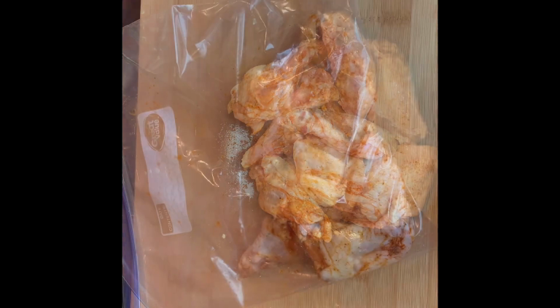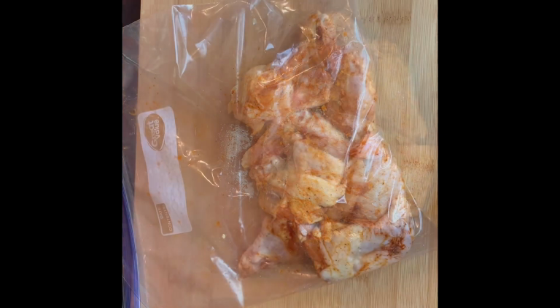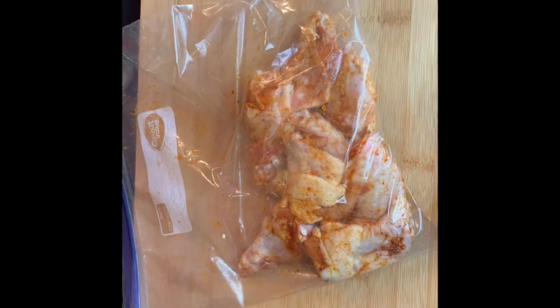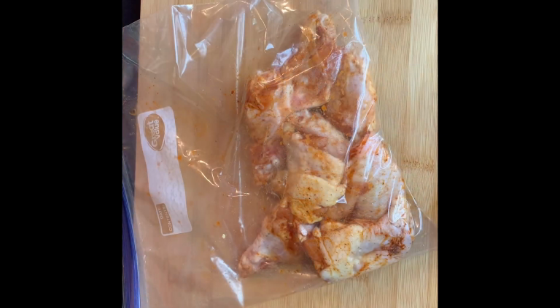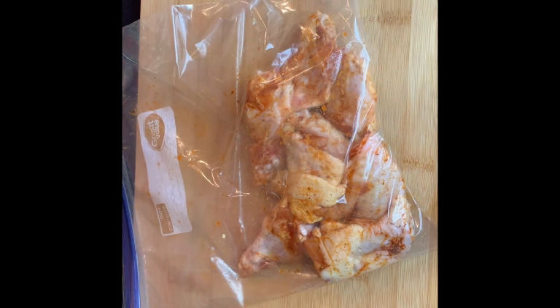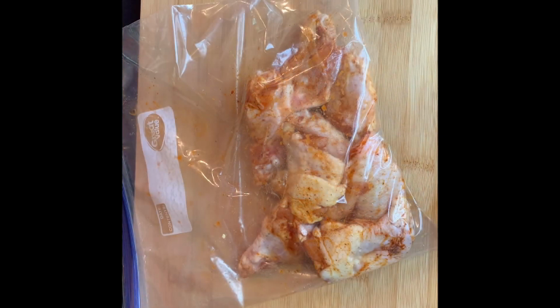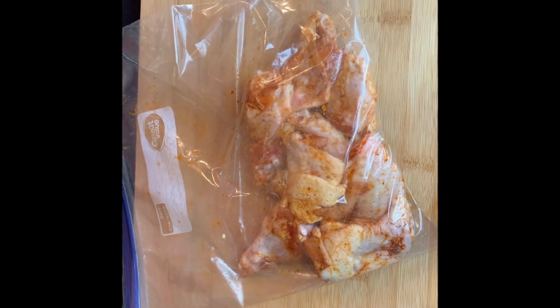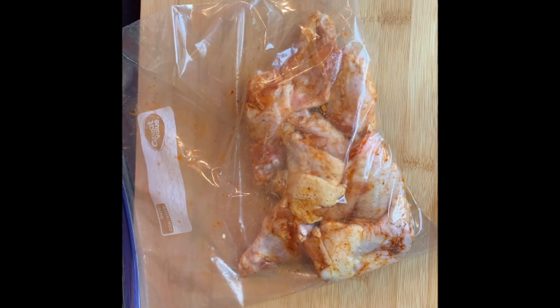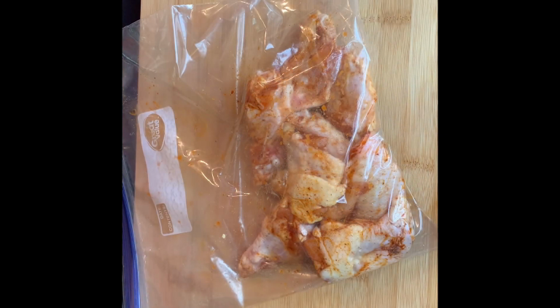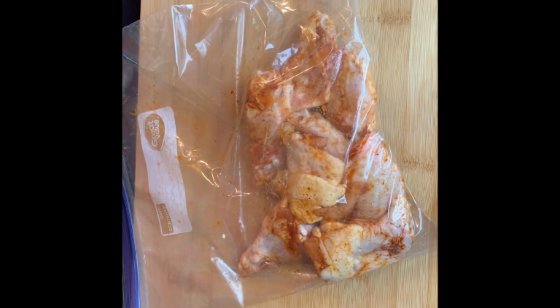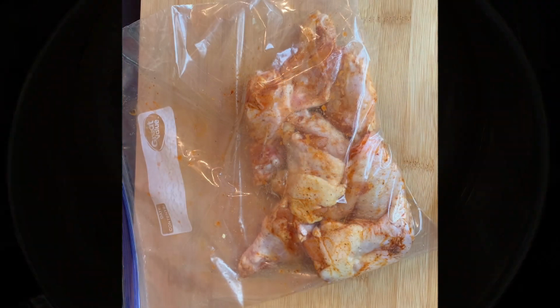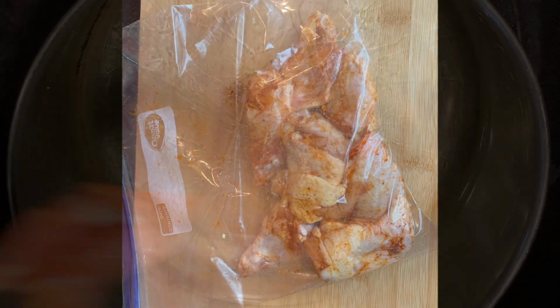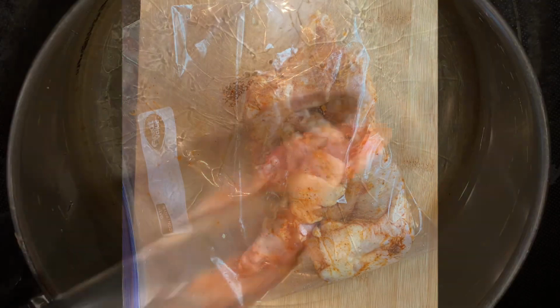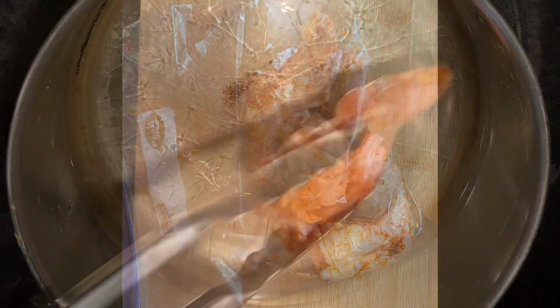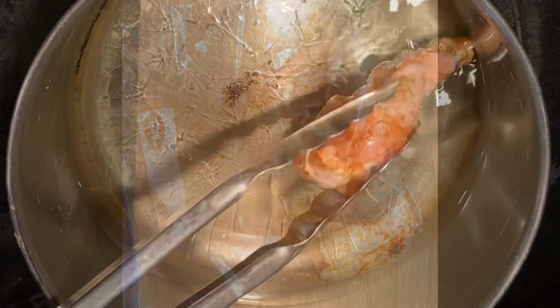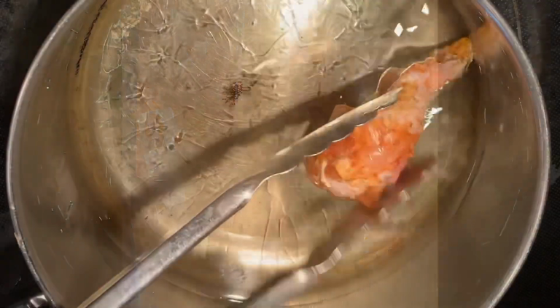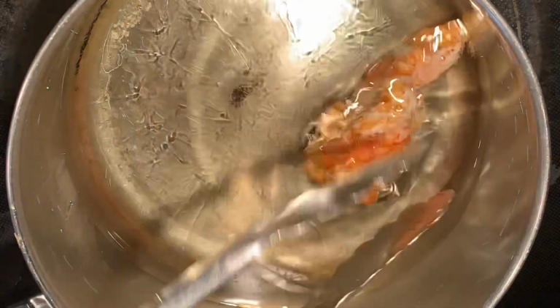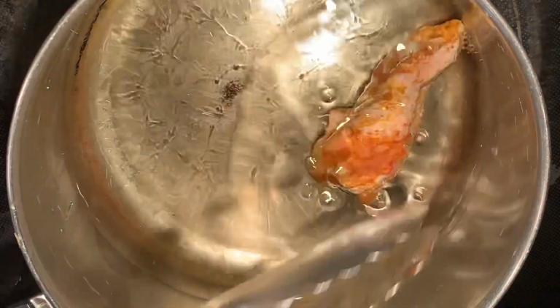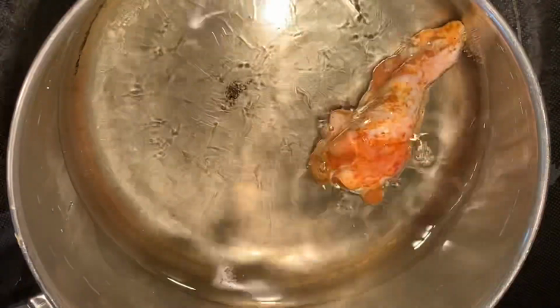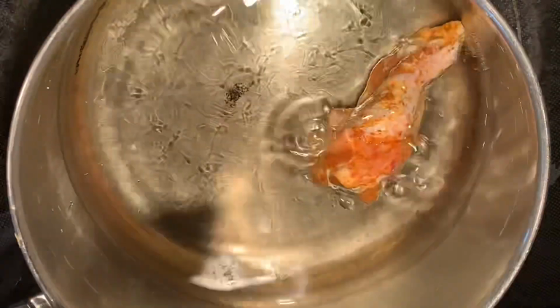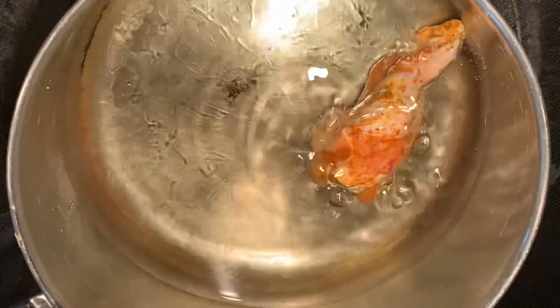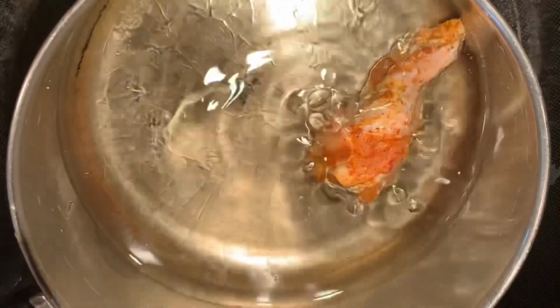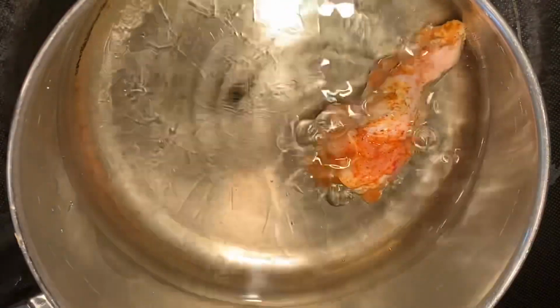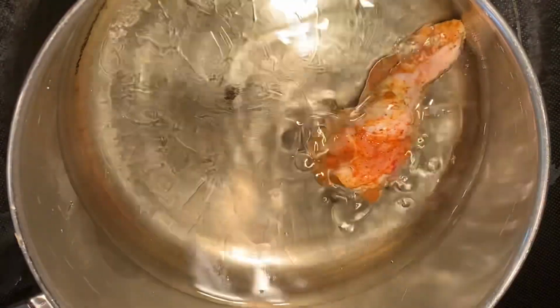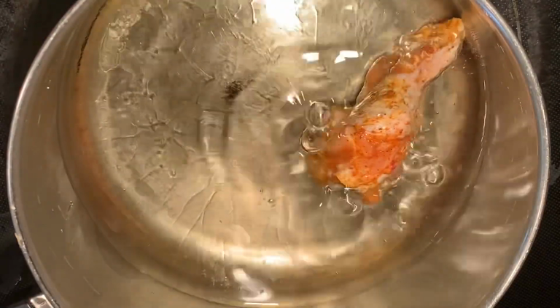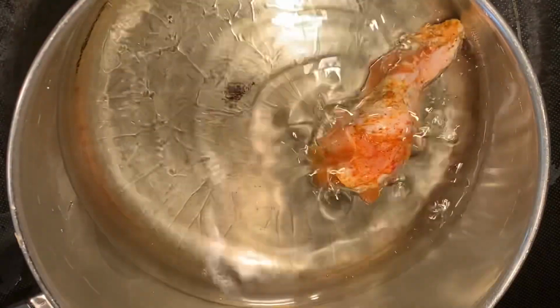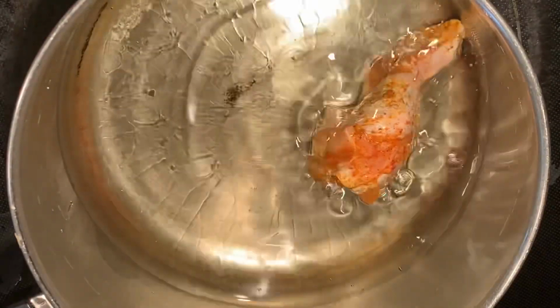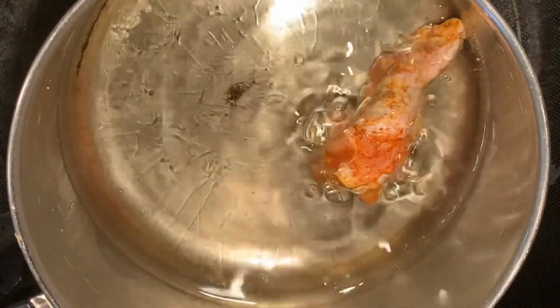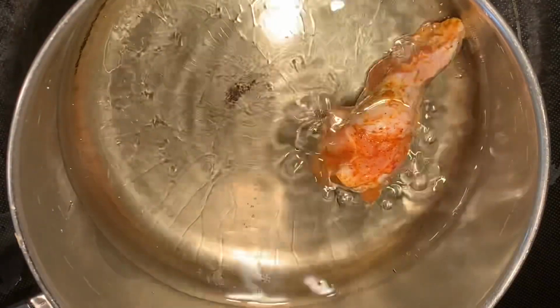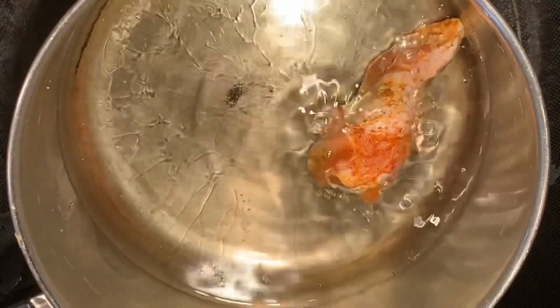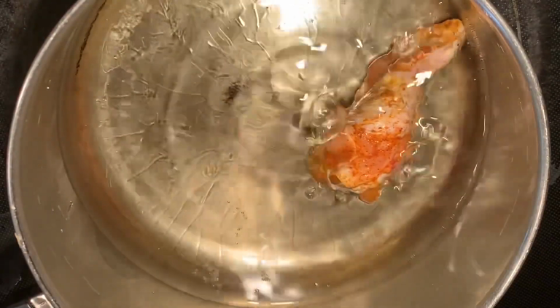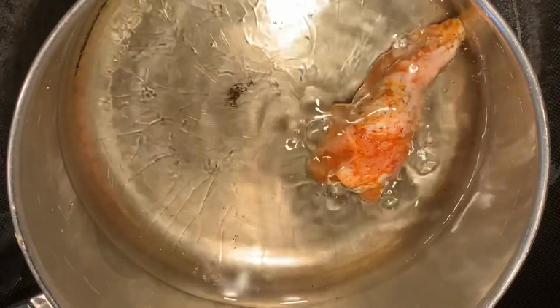Put your wings in a ziplock bag and put them in the refrigerator for at least an hour.